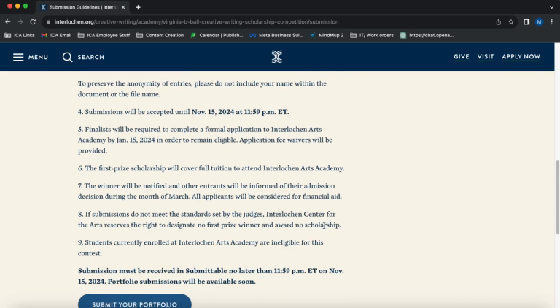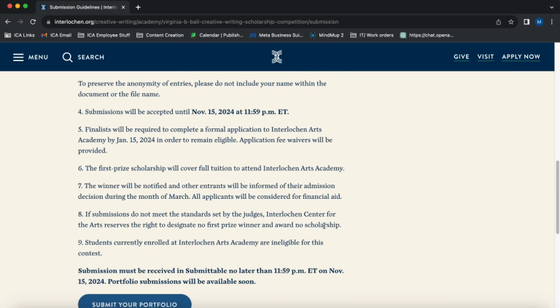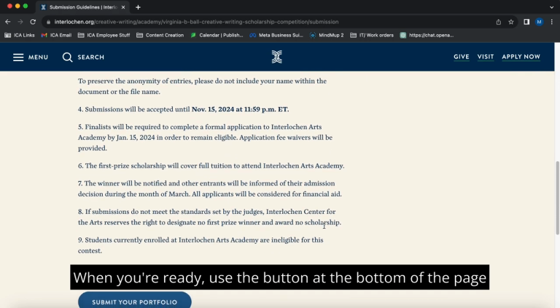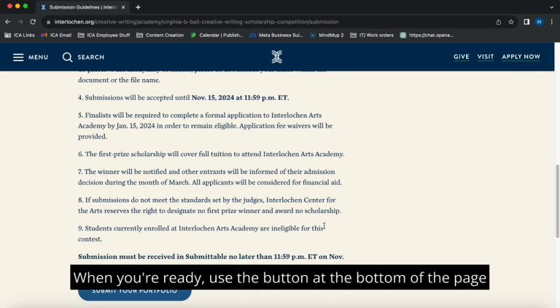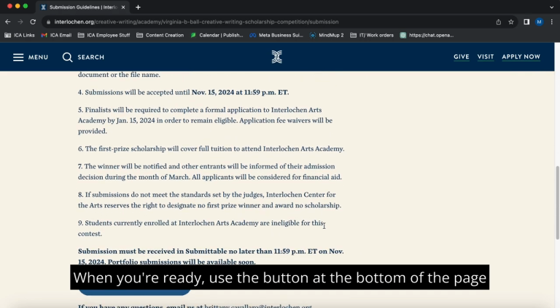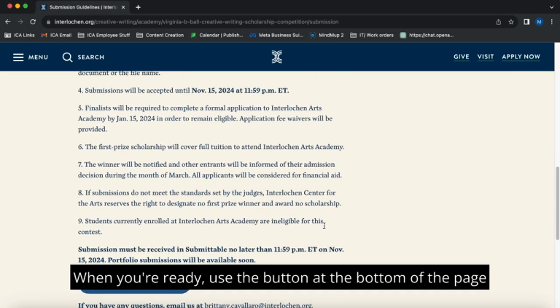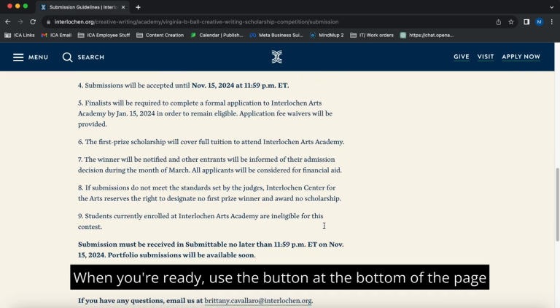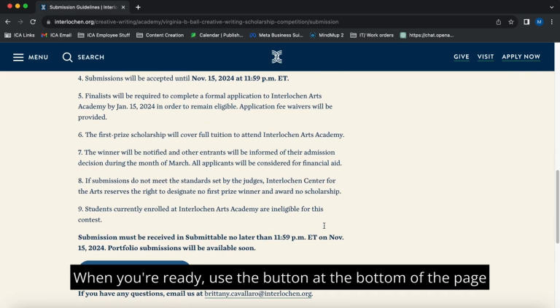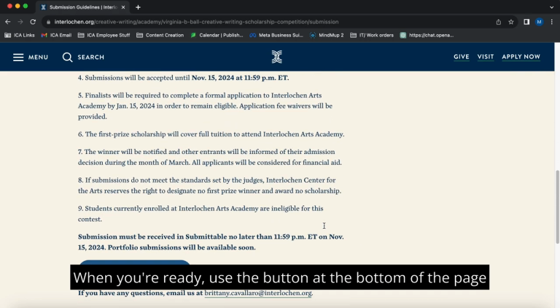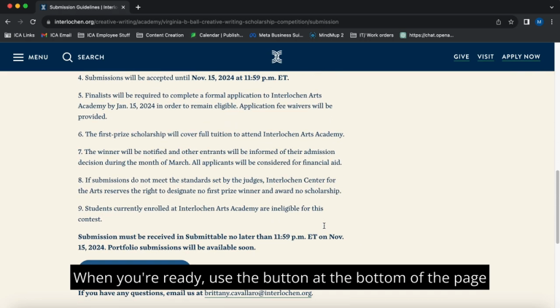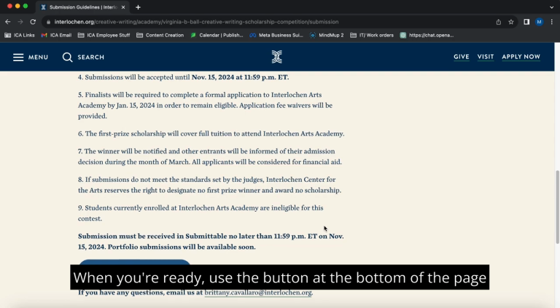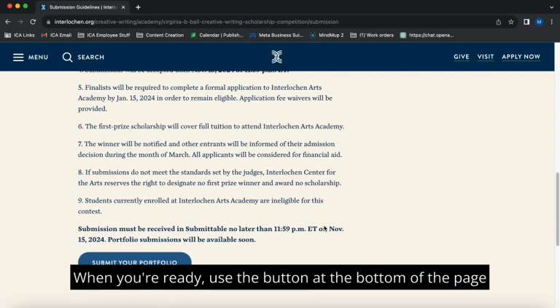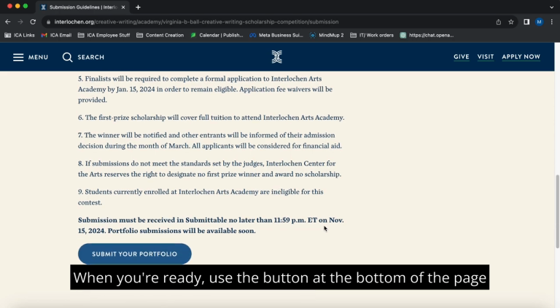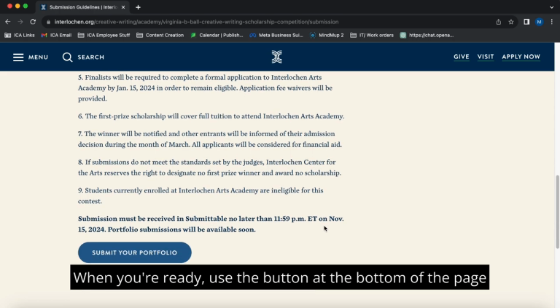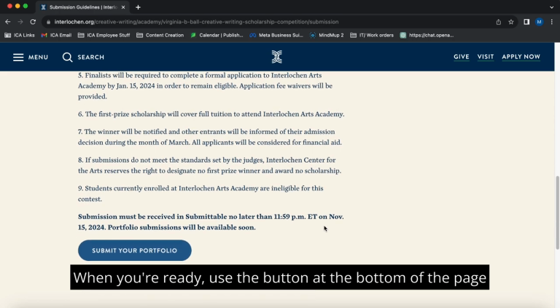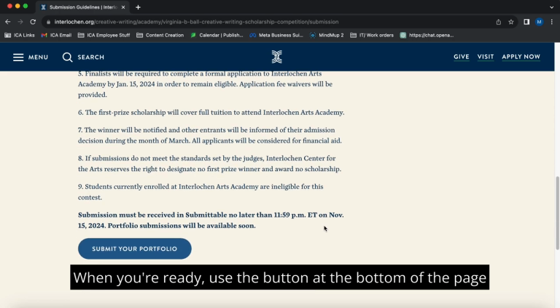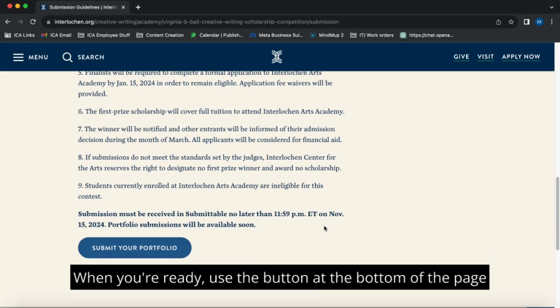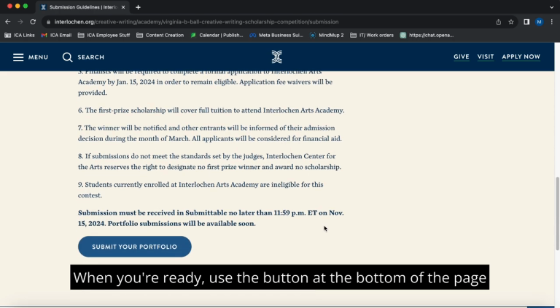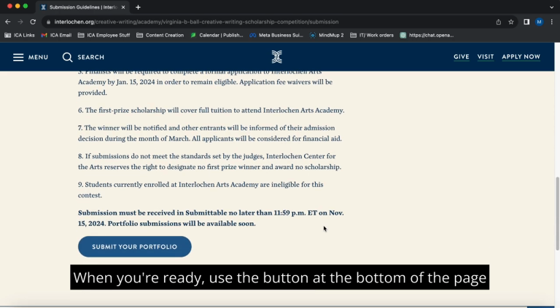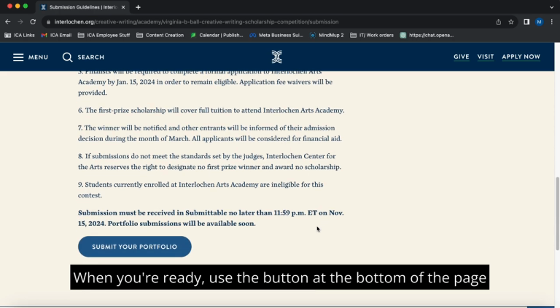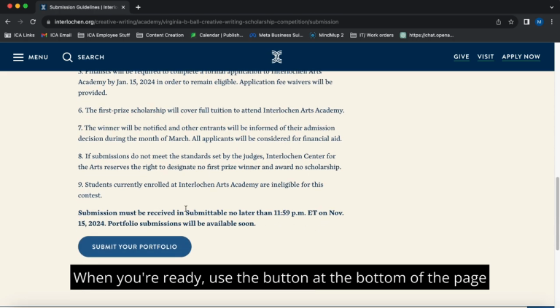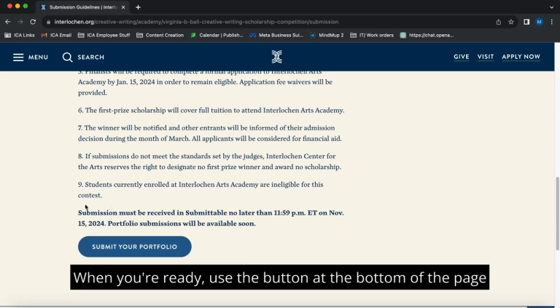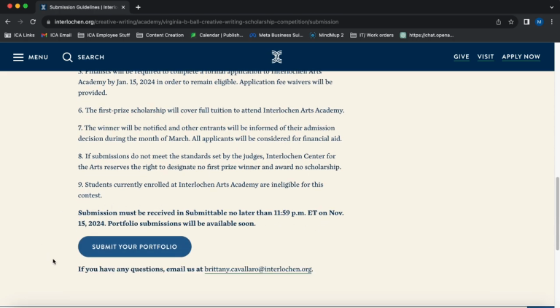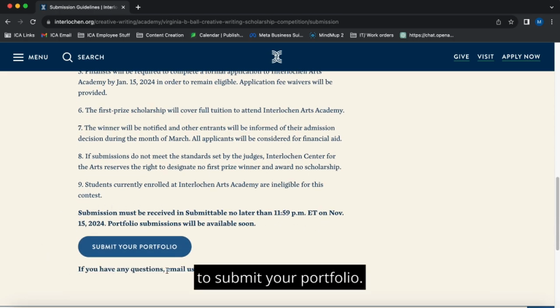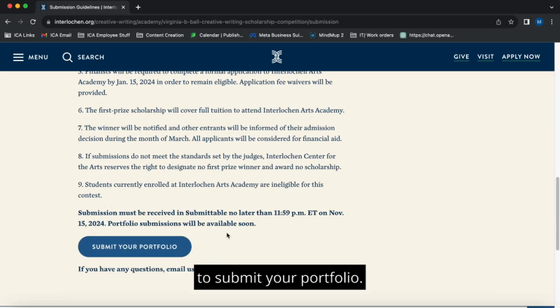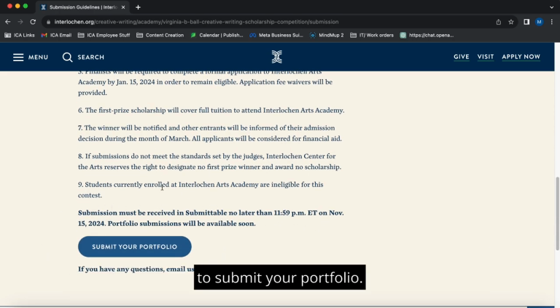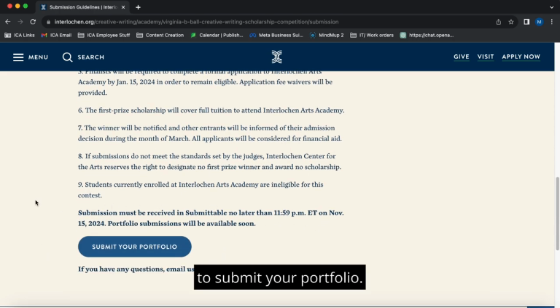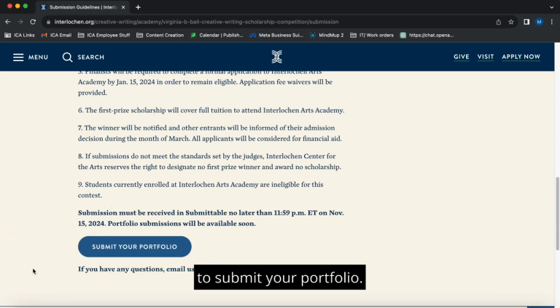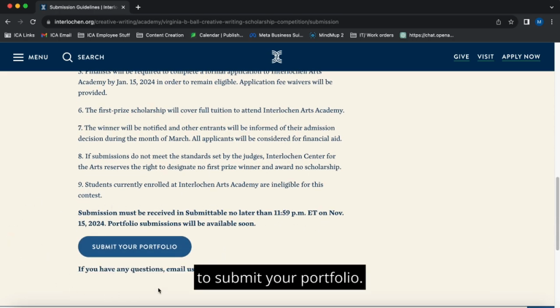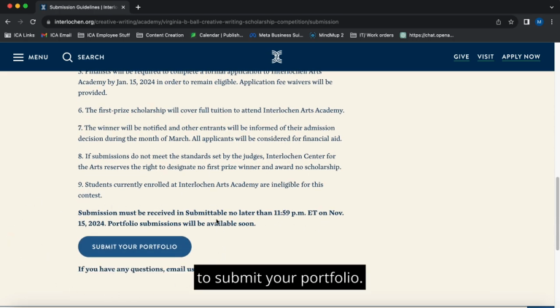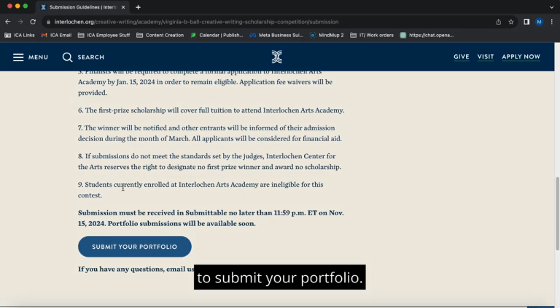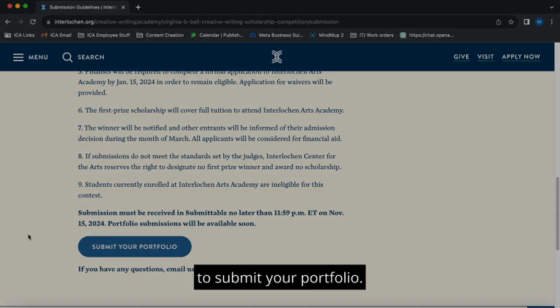When you're ready, use the button at the bottom of the page to submit your portfolio.